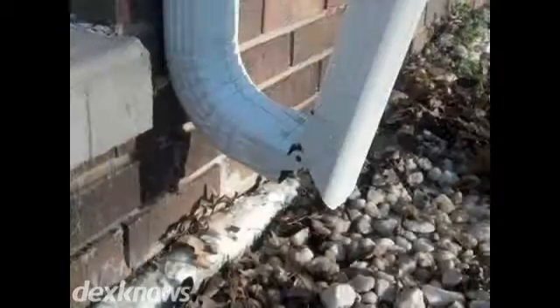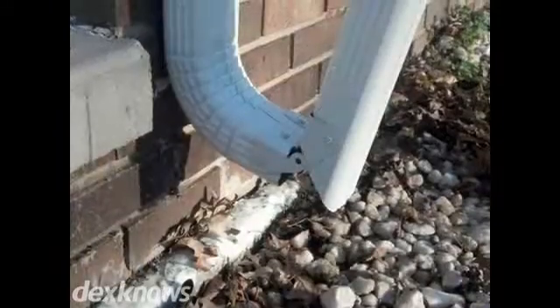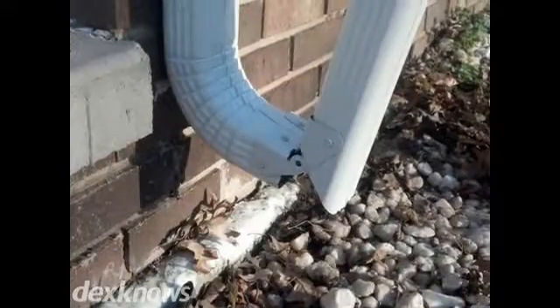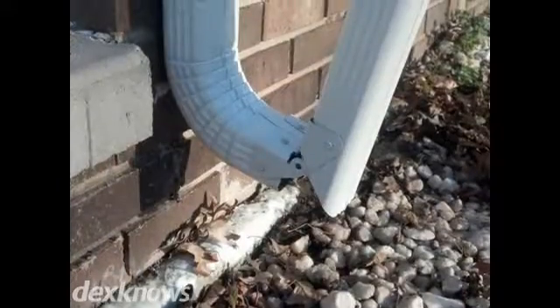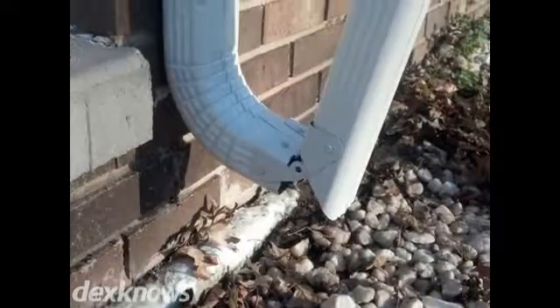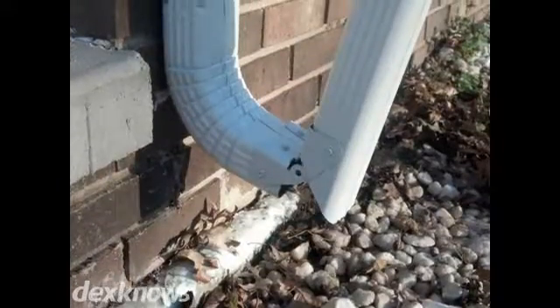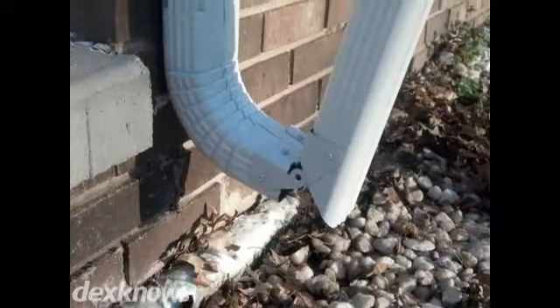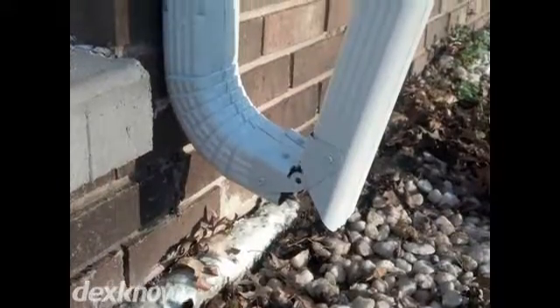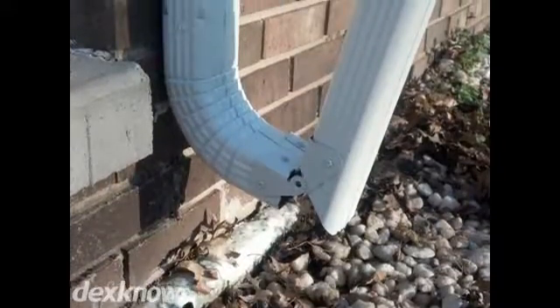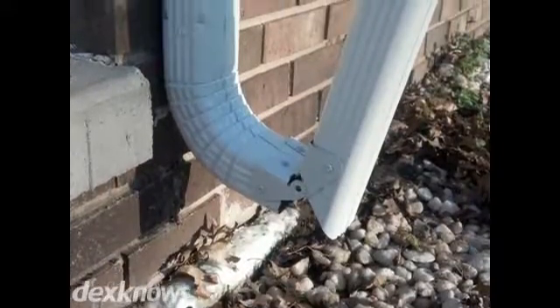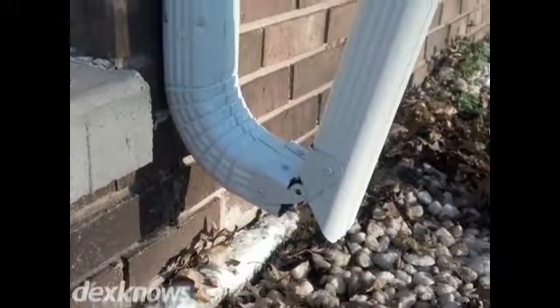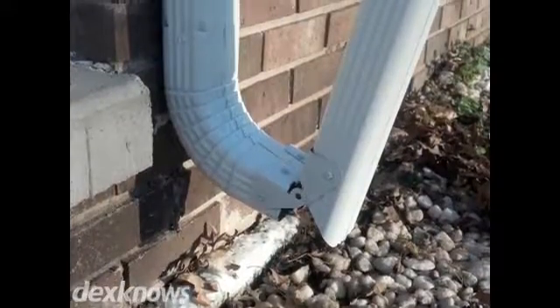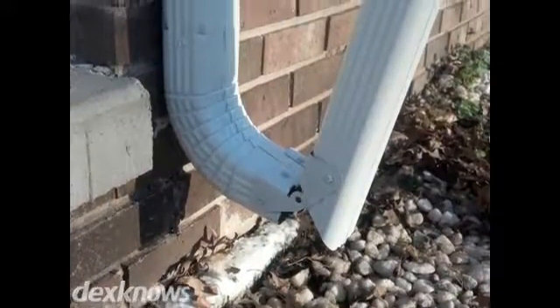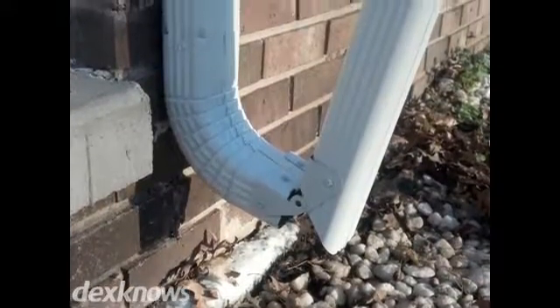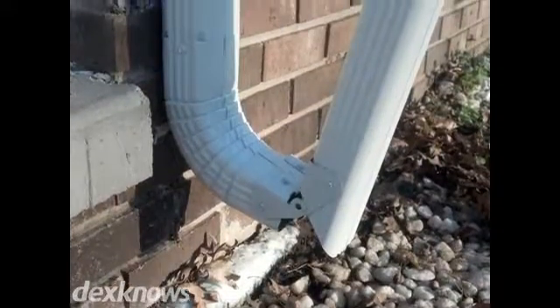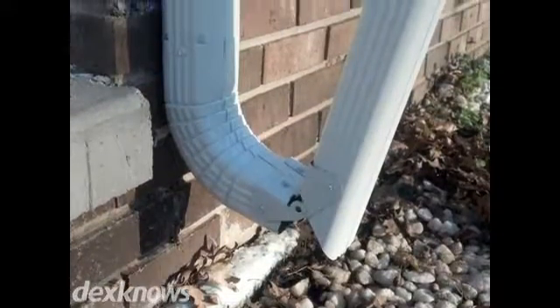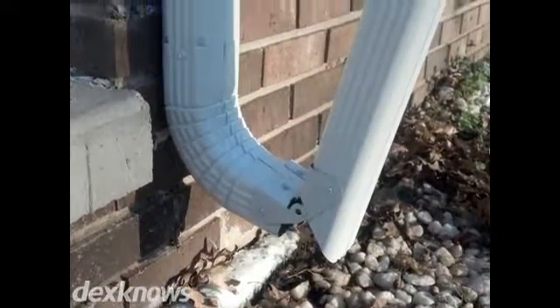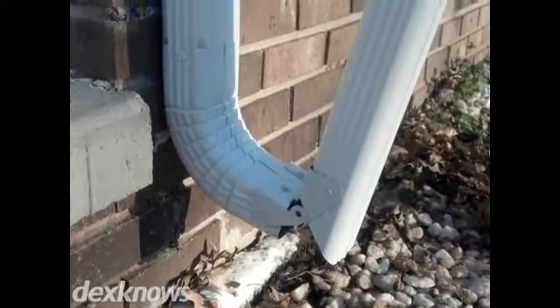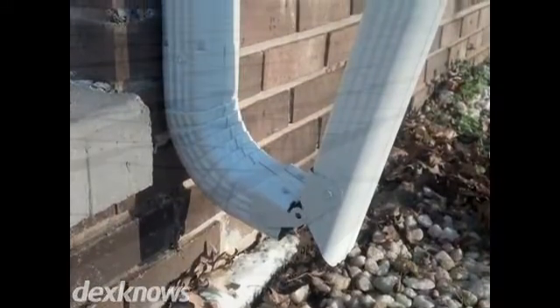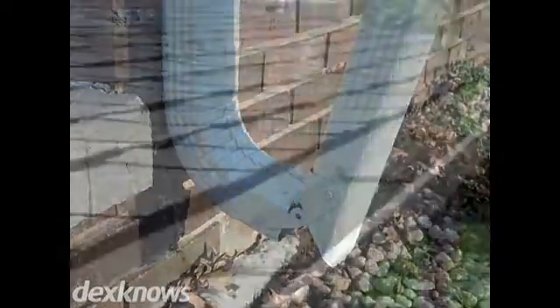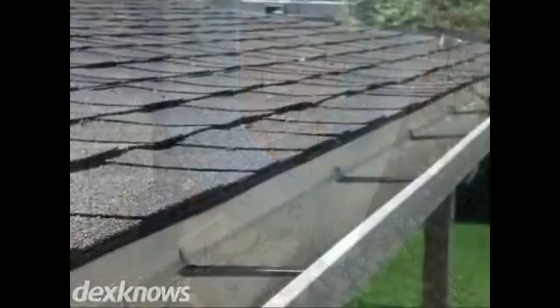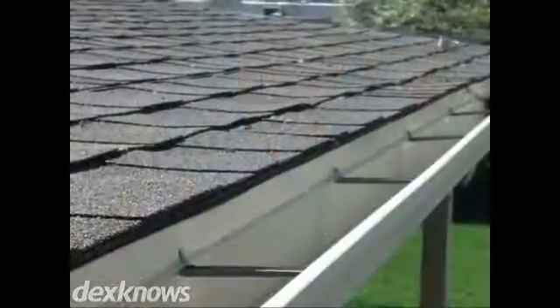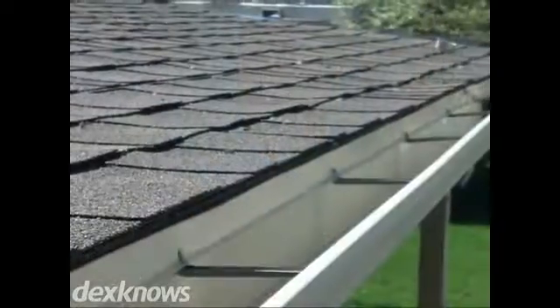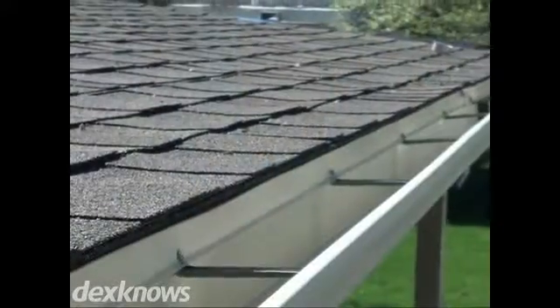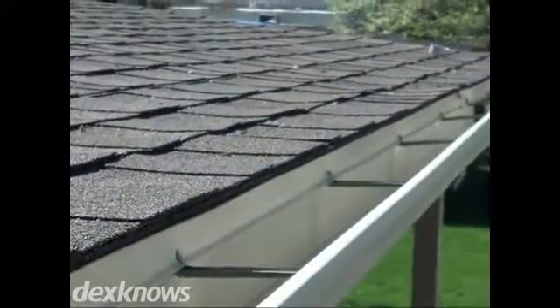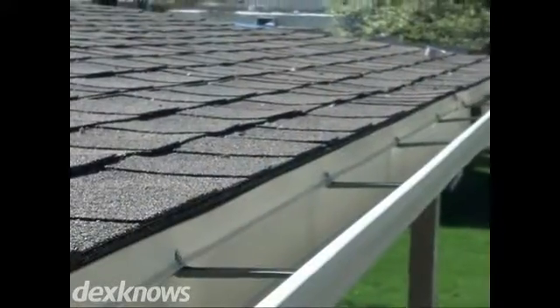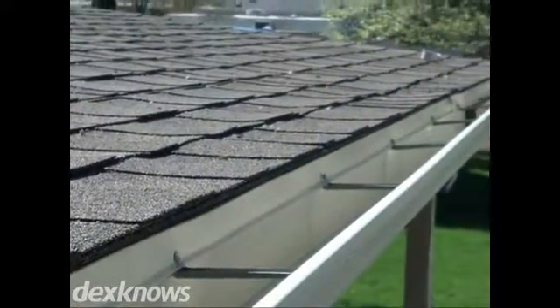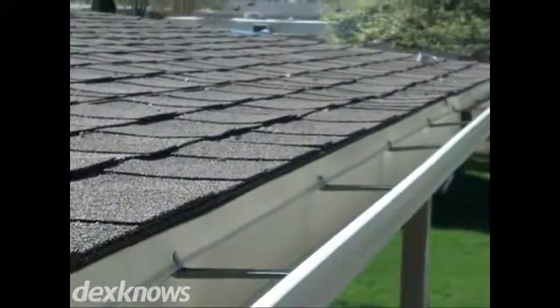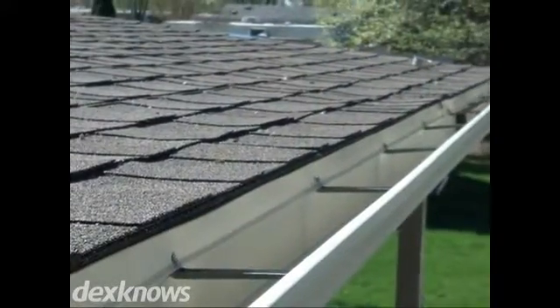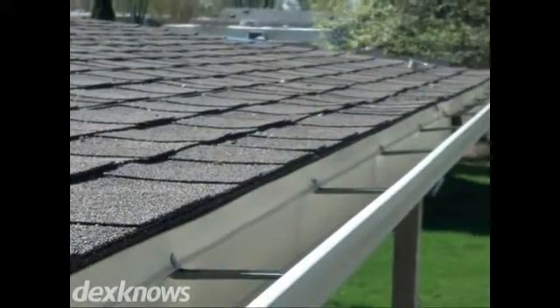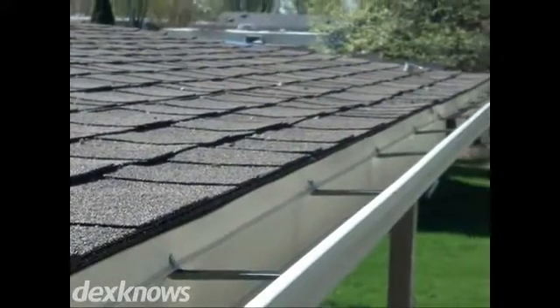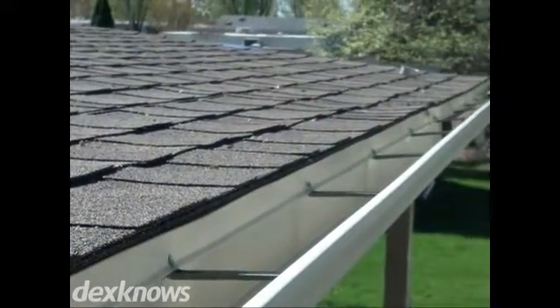Our products also include the Gutter Warrior, a great leaf guard that prevents the need to replace your gutters.